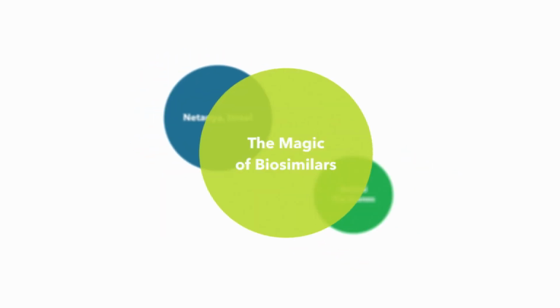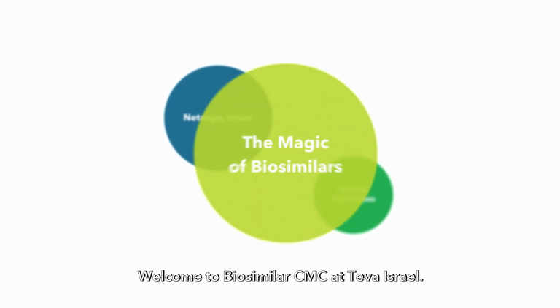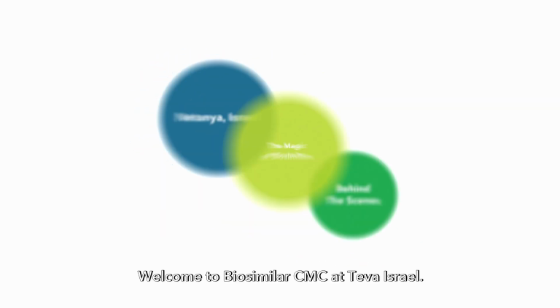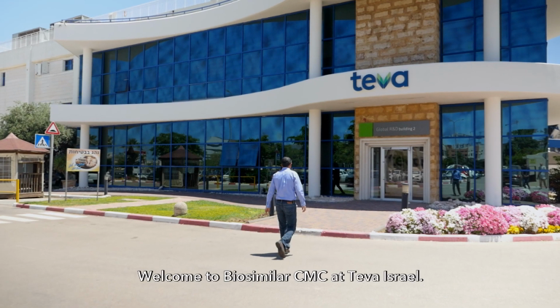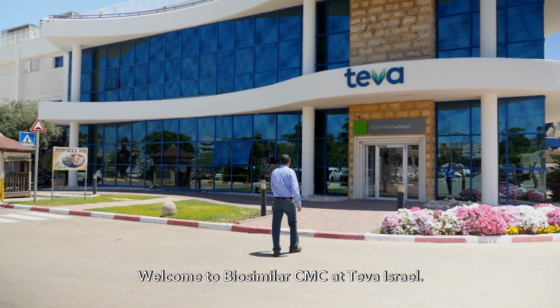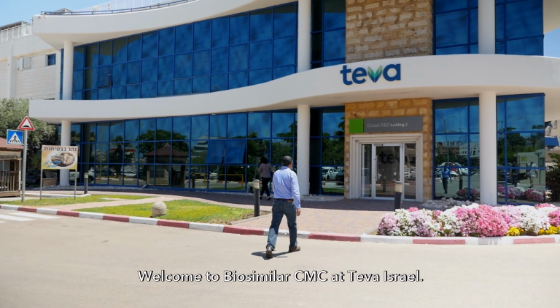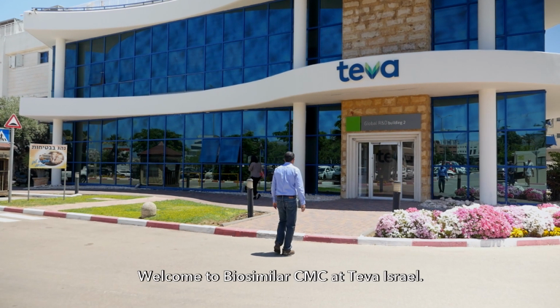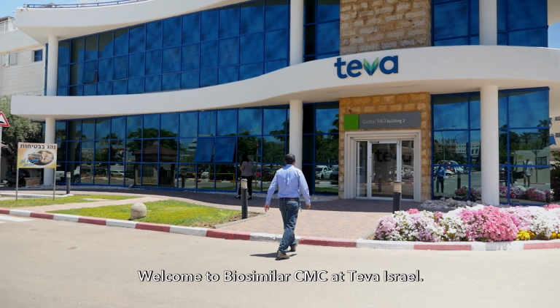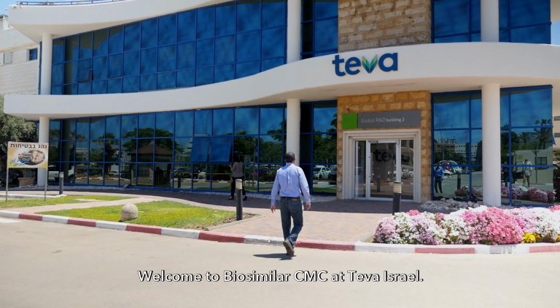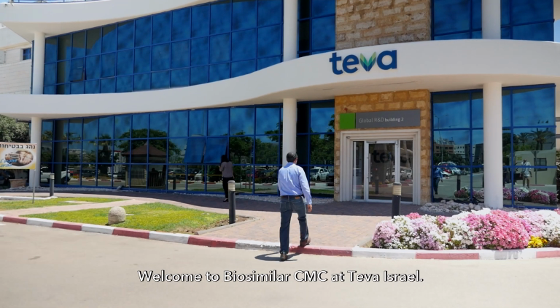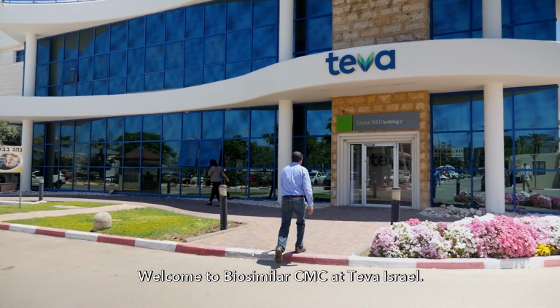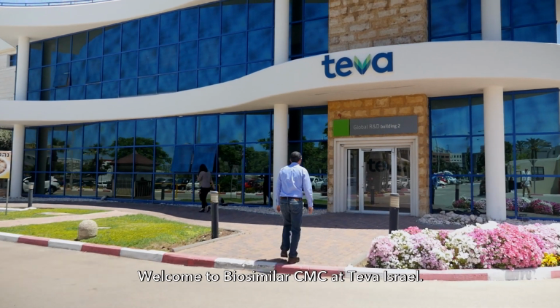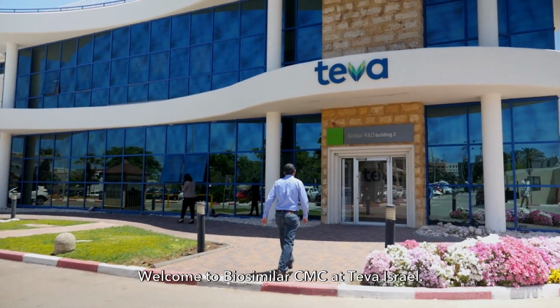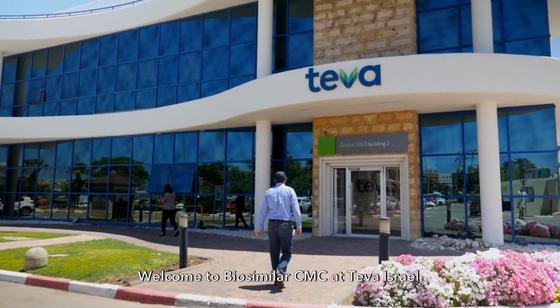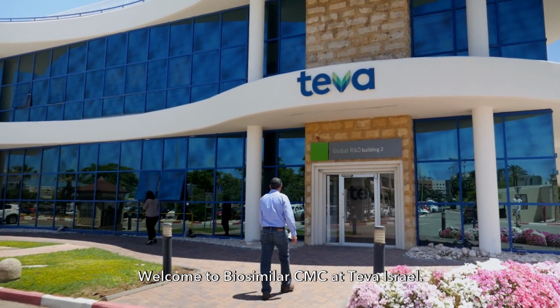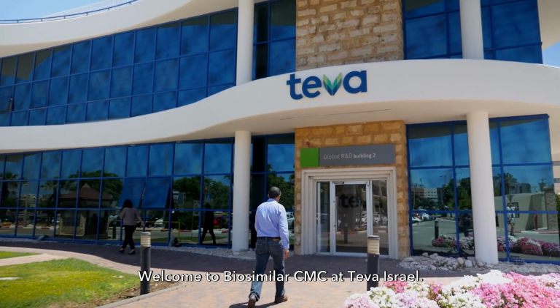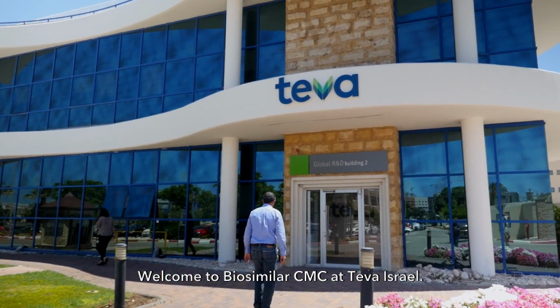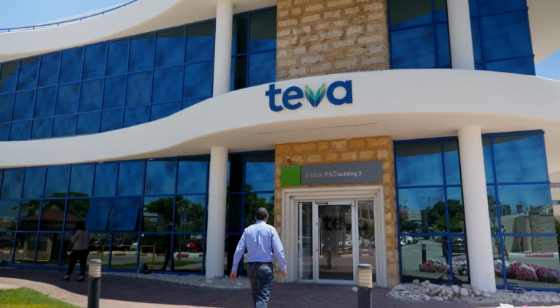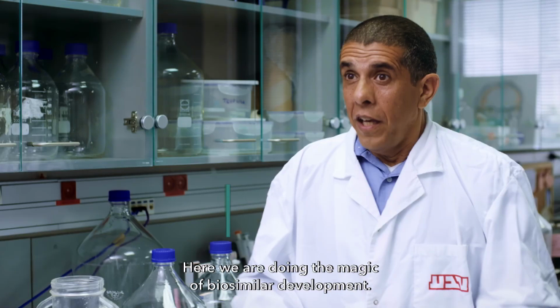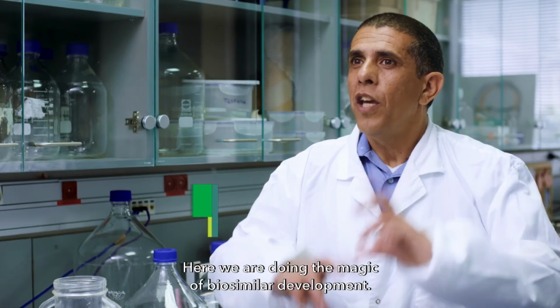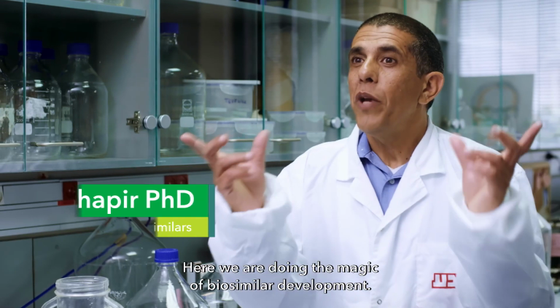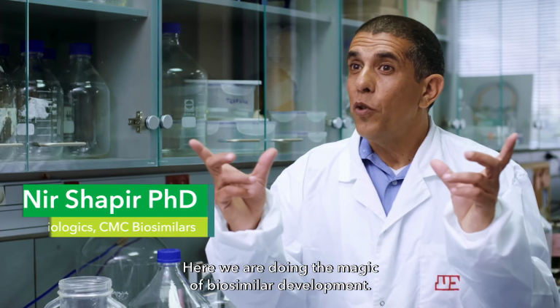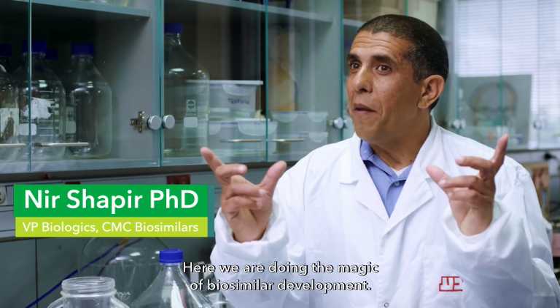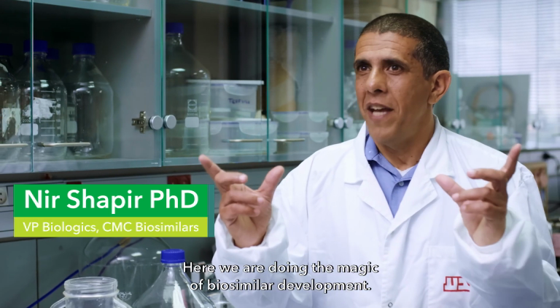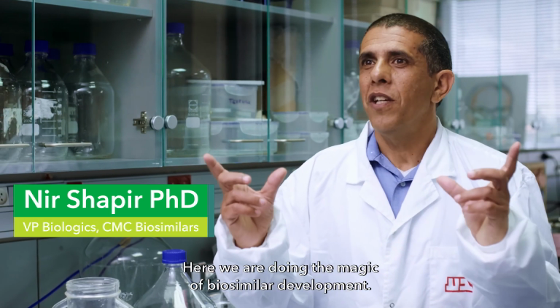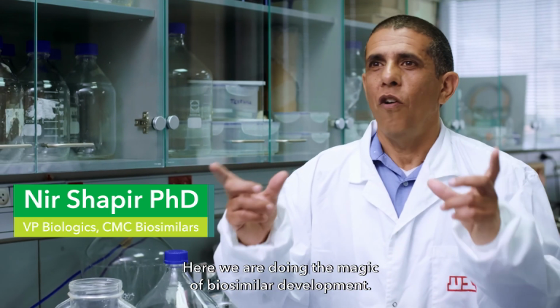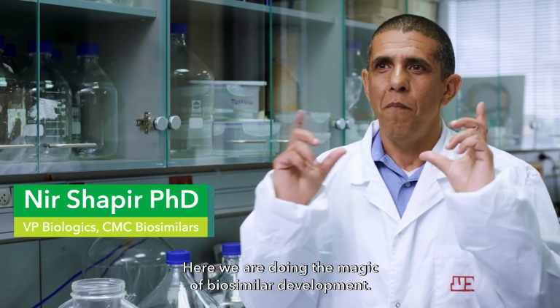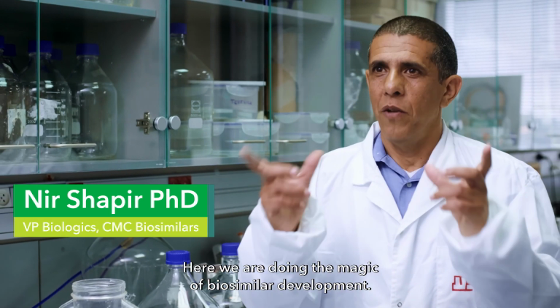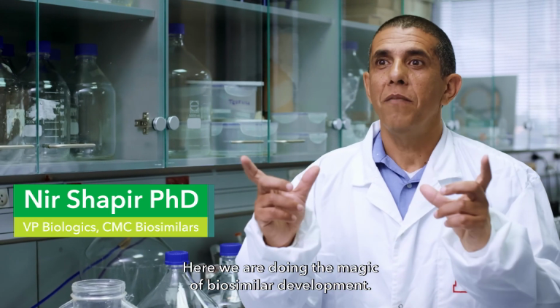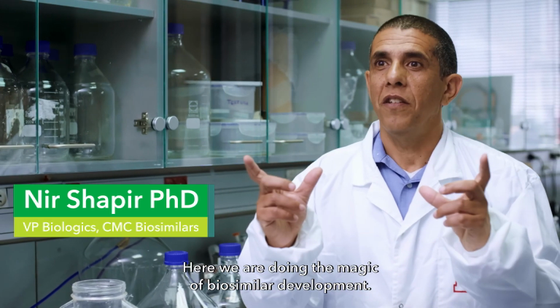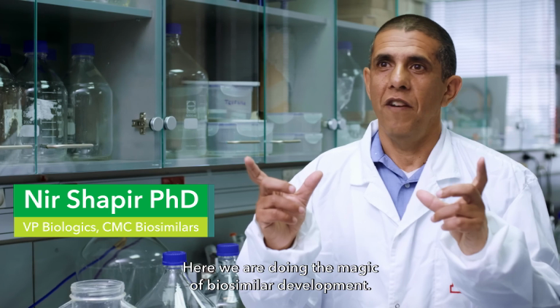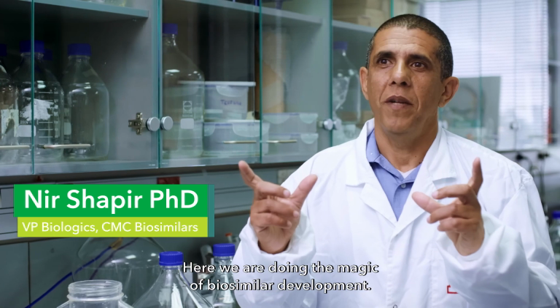Welcome to Biosimilar CMC at Teva Israel. Here we are doing the magic of biosimilar development.